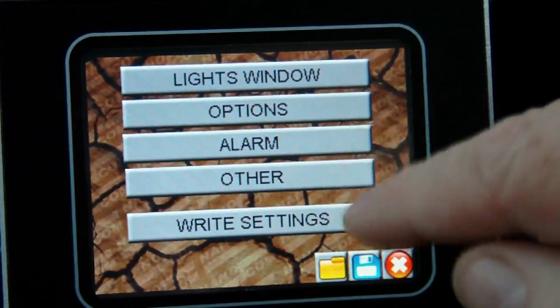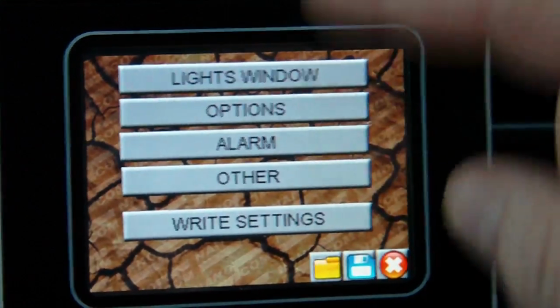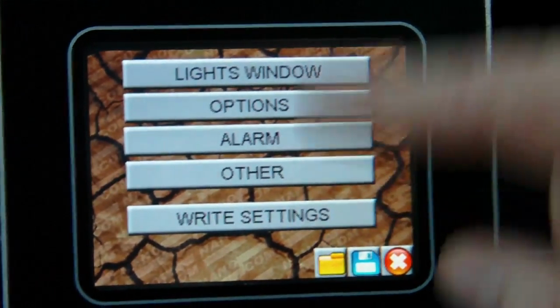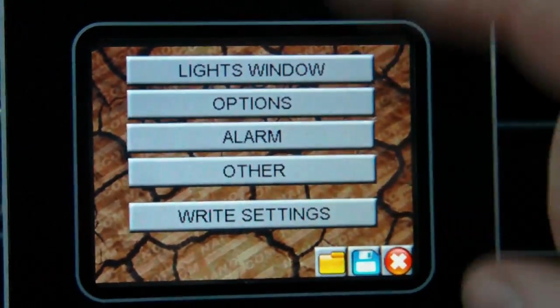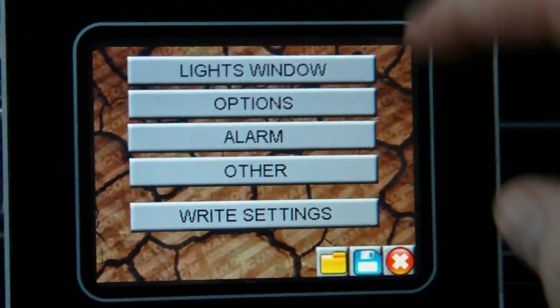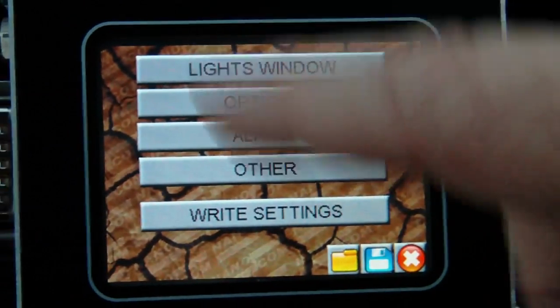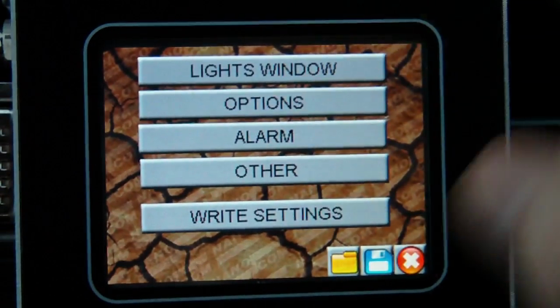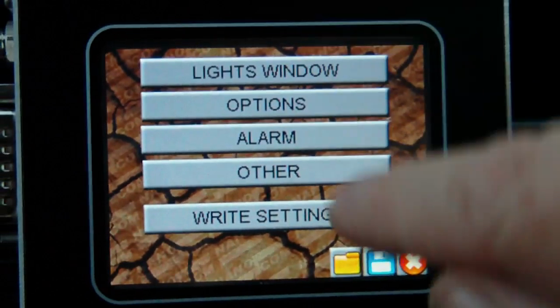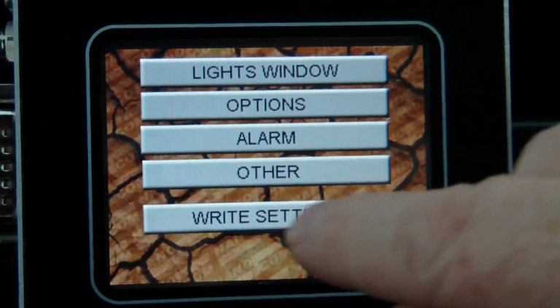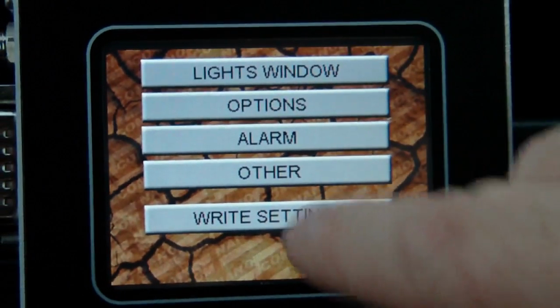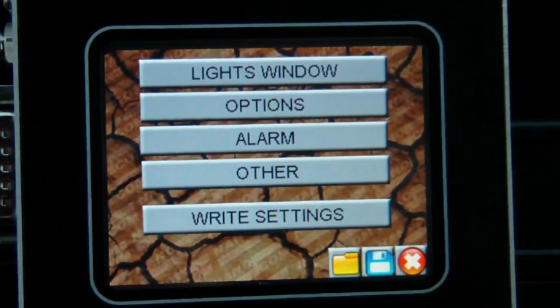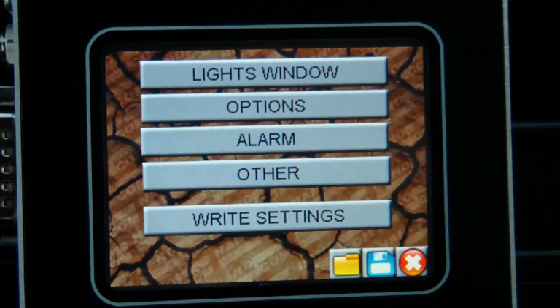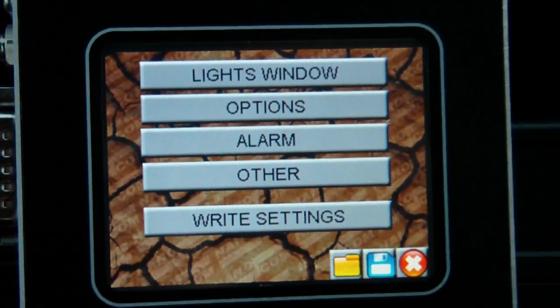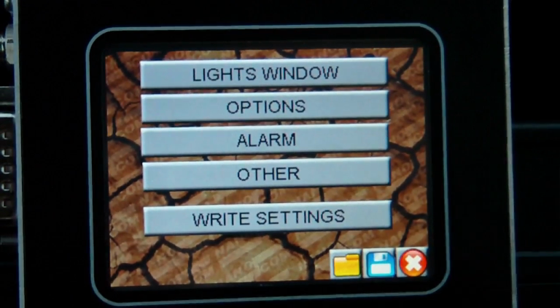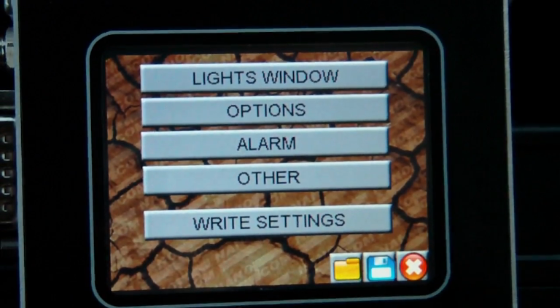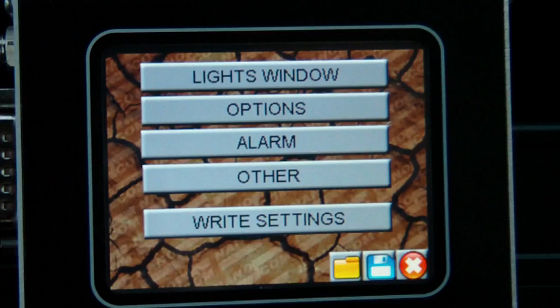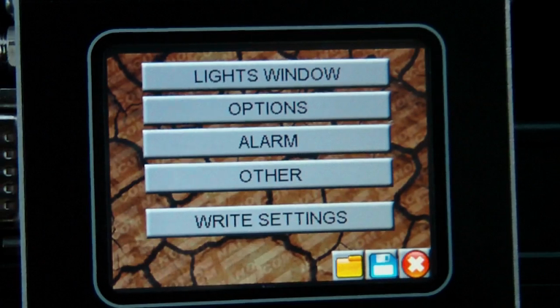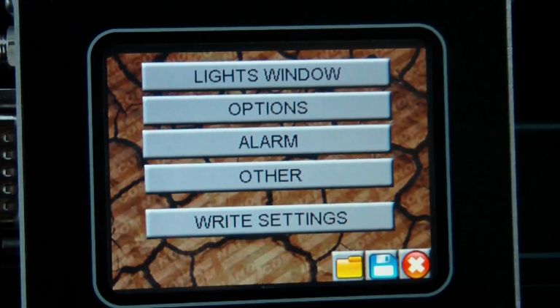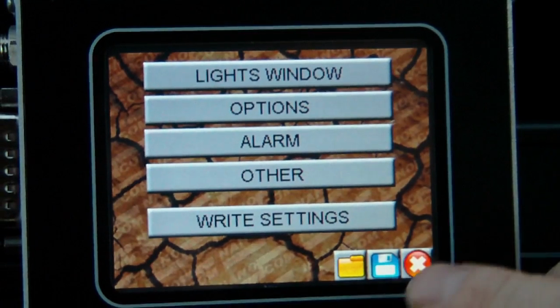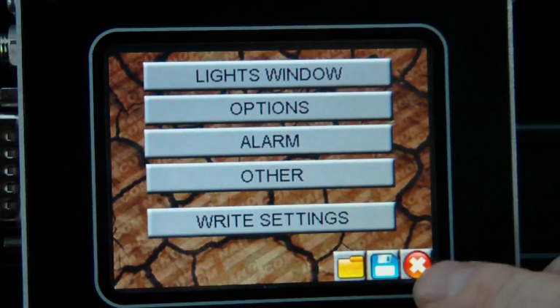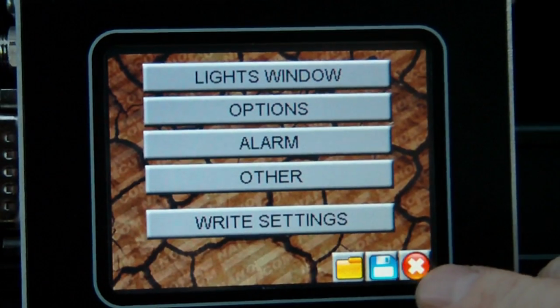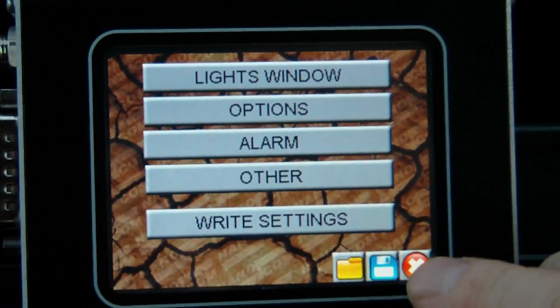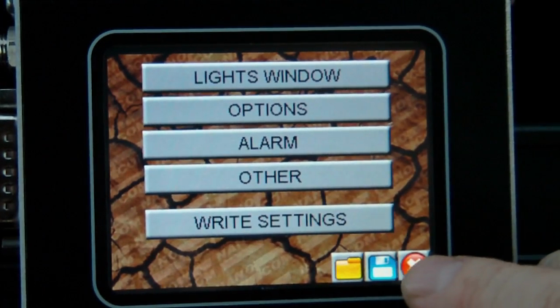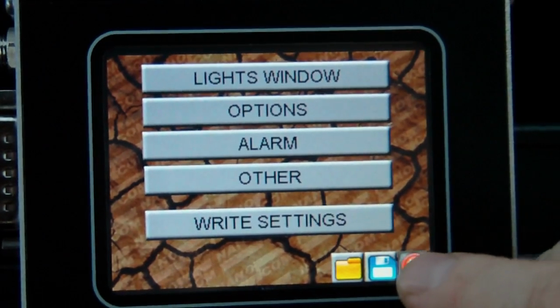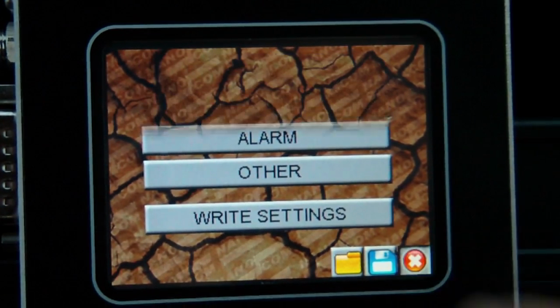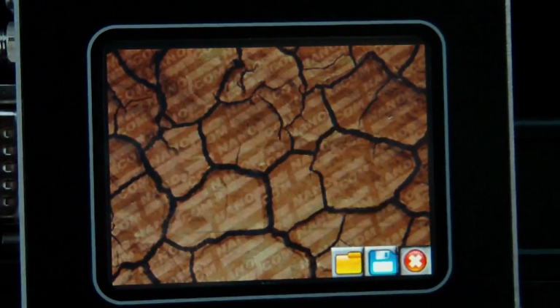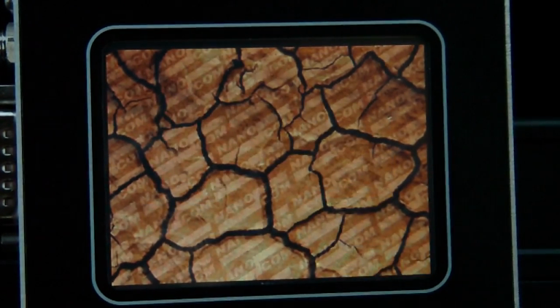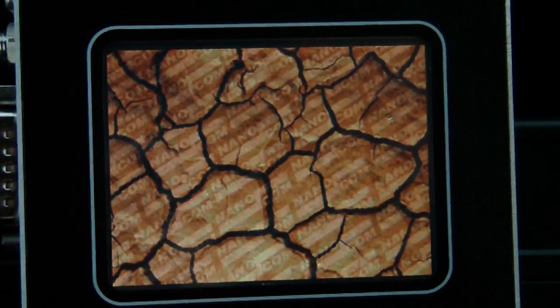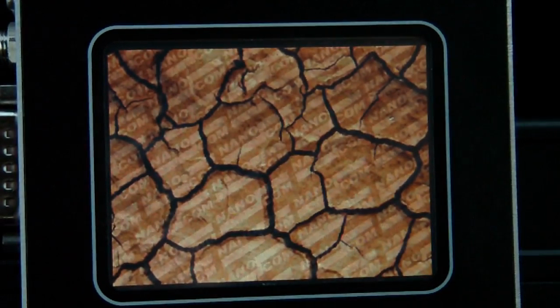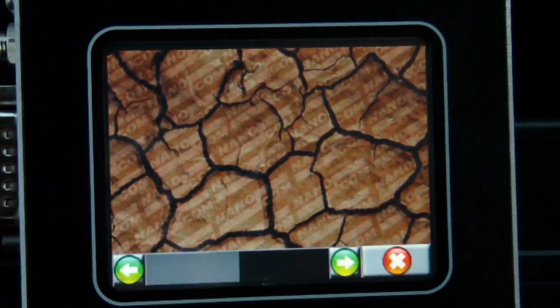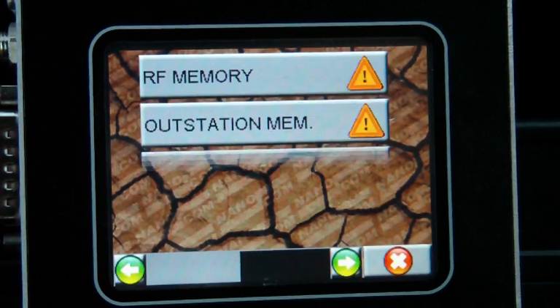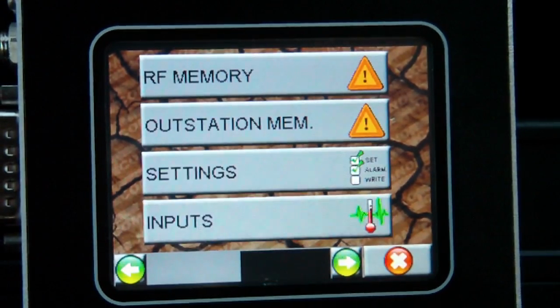Whenever you make changes within any of these settings, you write the settings and this actually writes the entire set back to the vehicle.